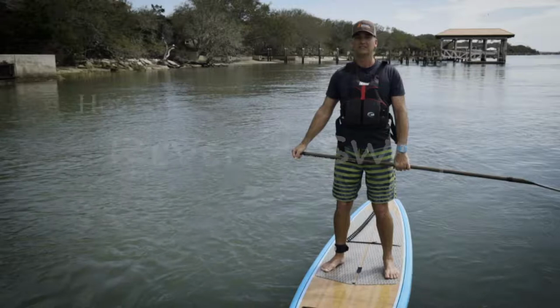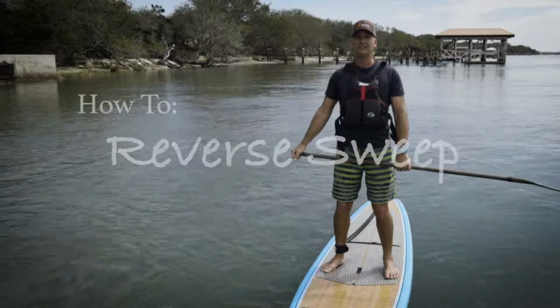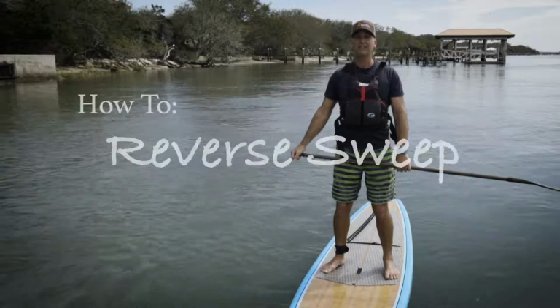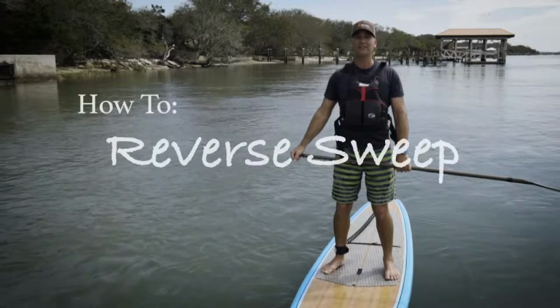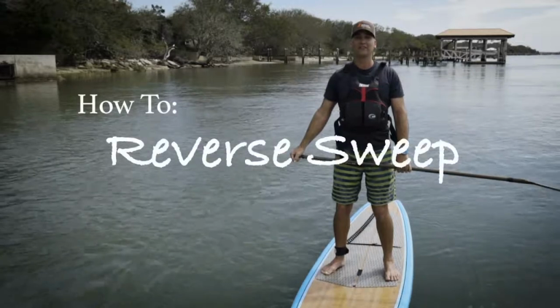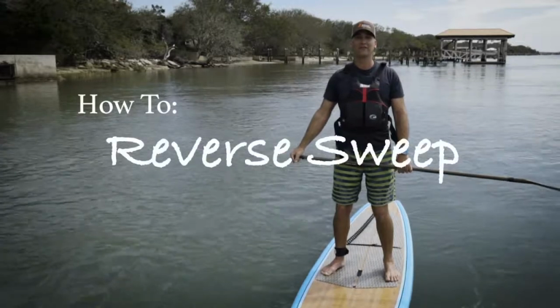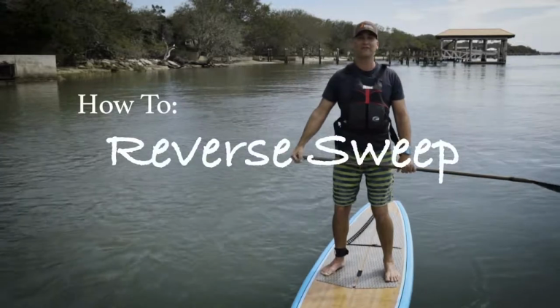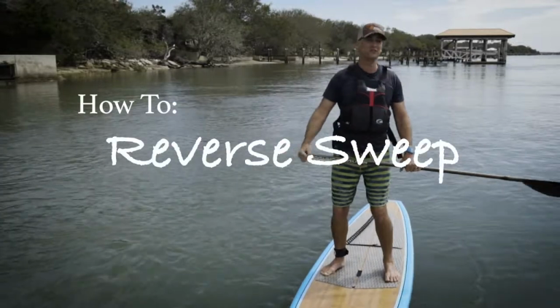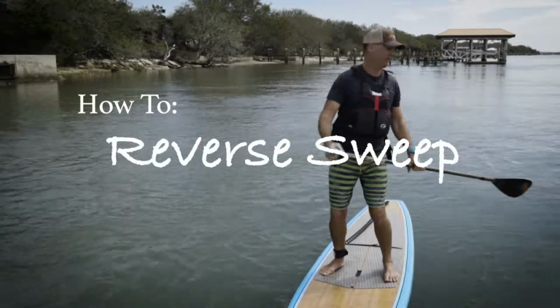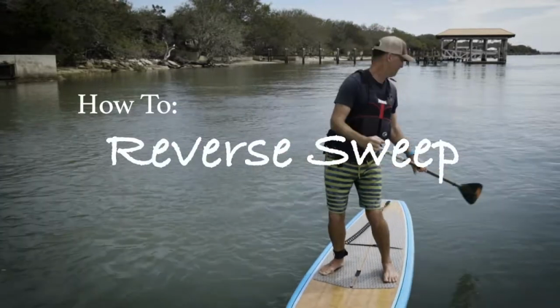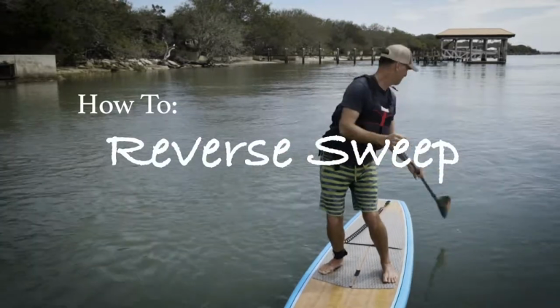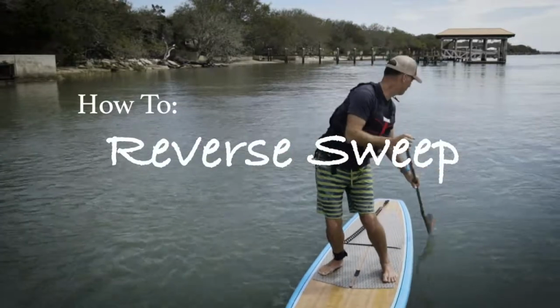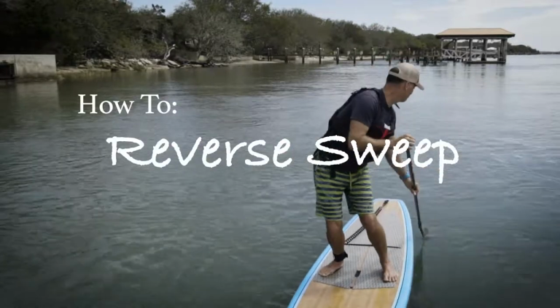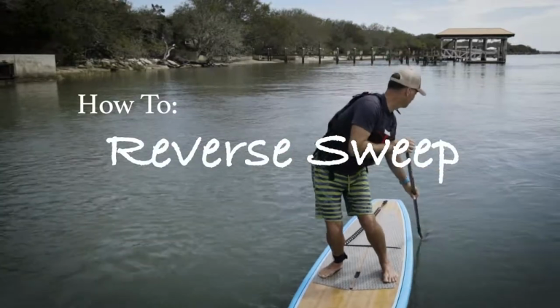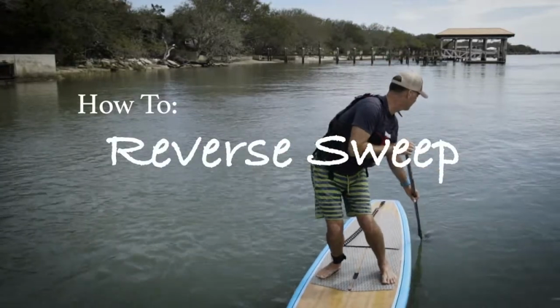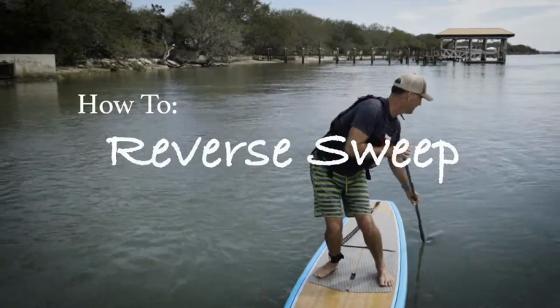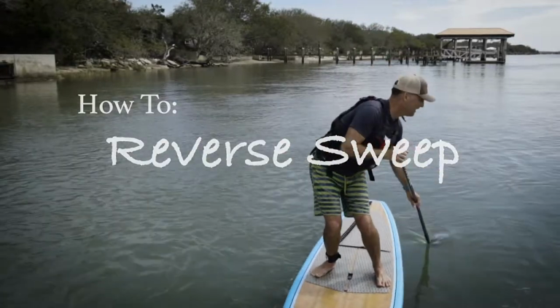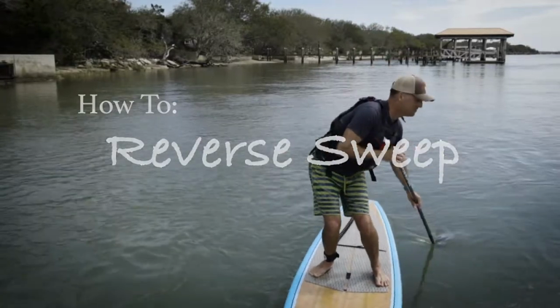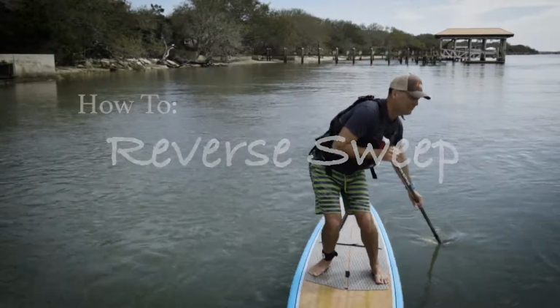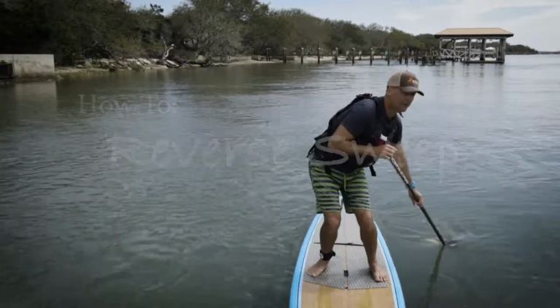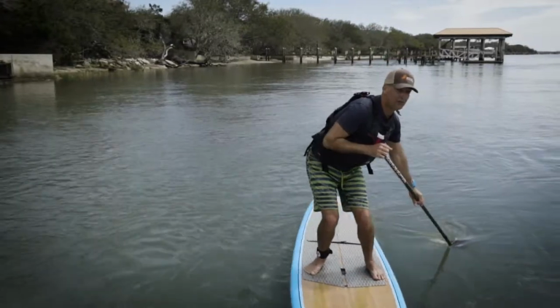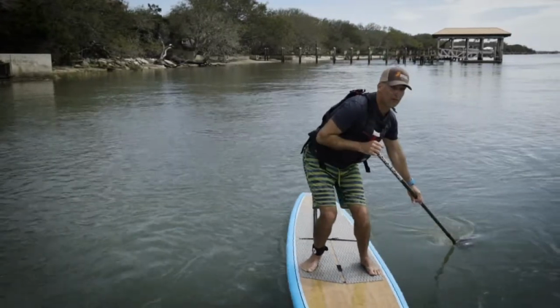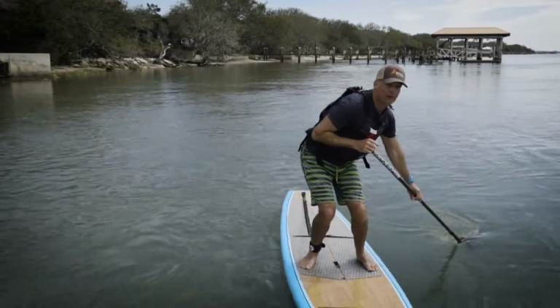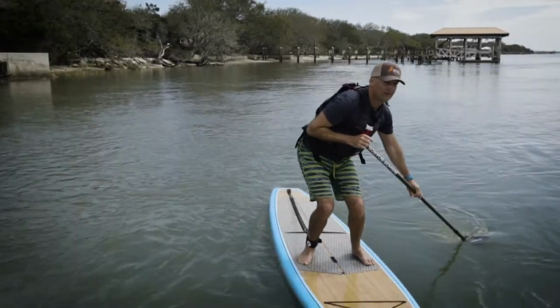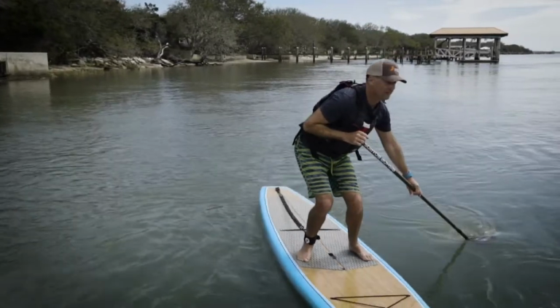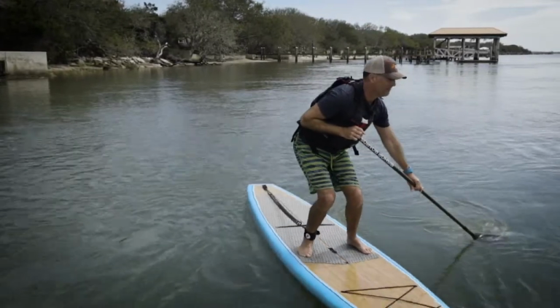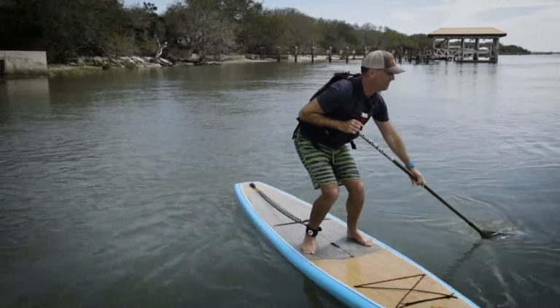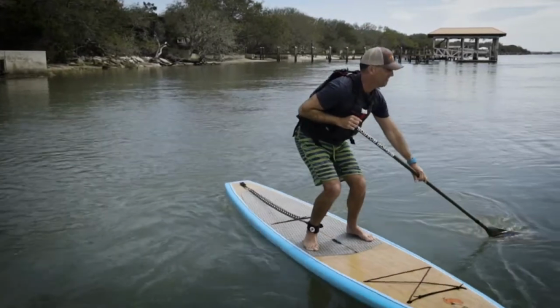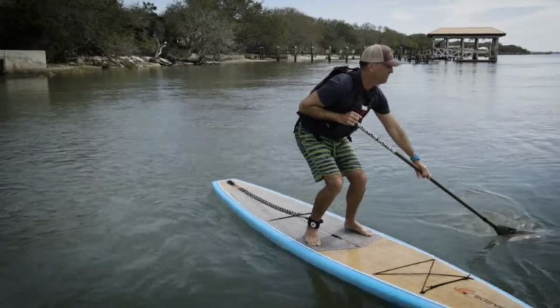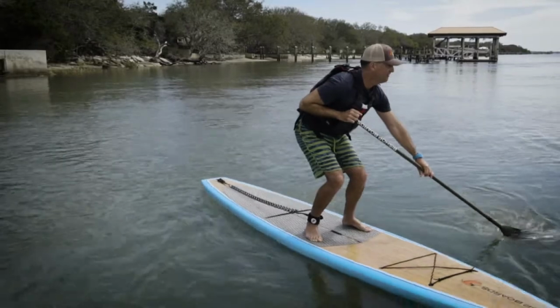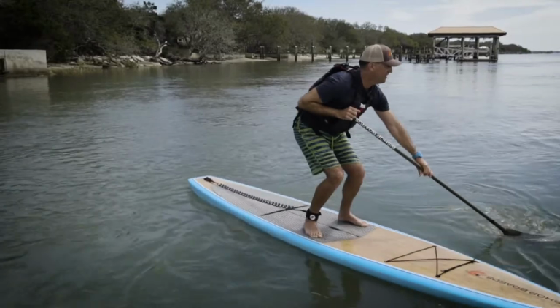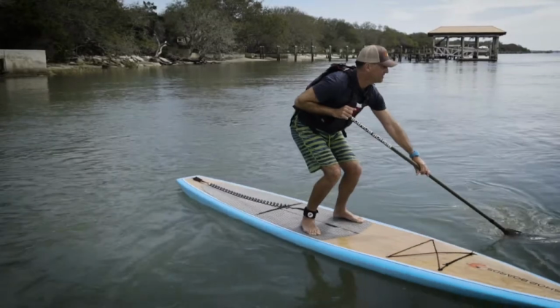Check this out. The reverse sweep allows you to turn your board to face a different direction.